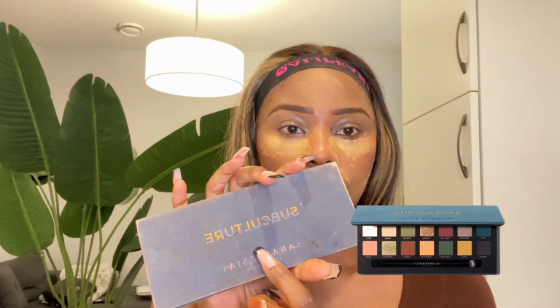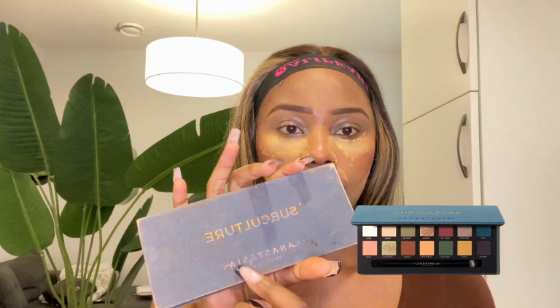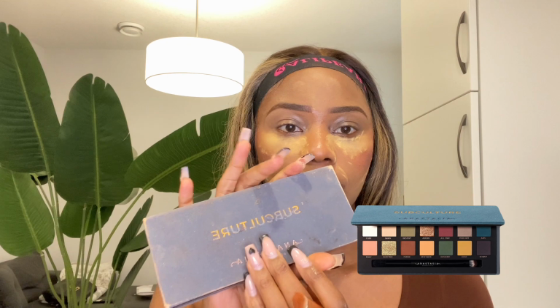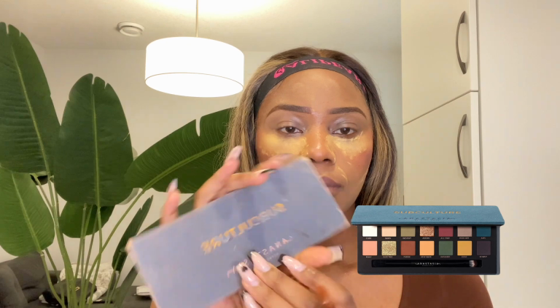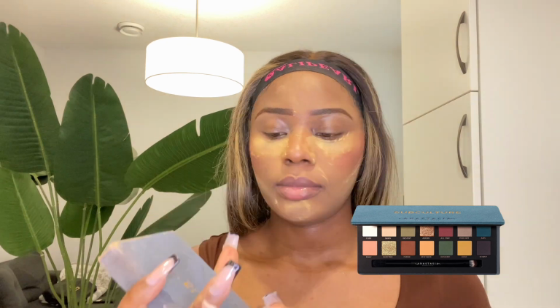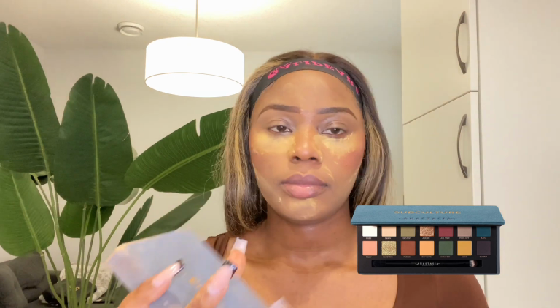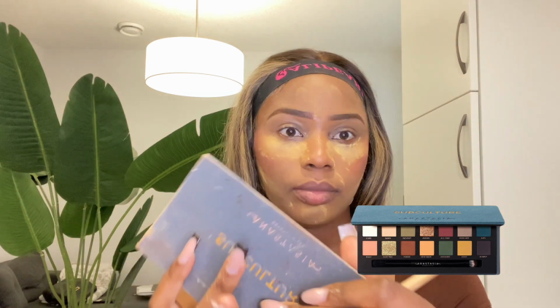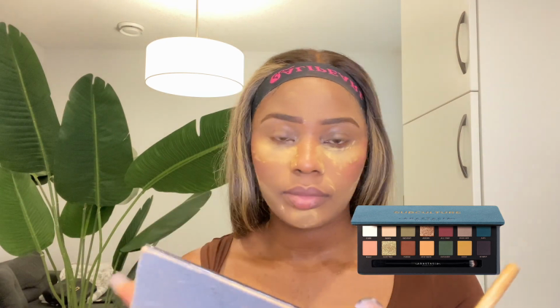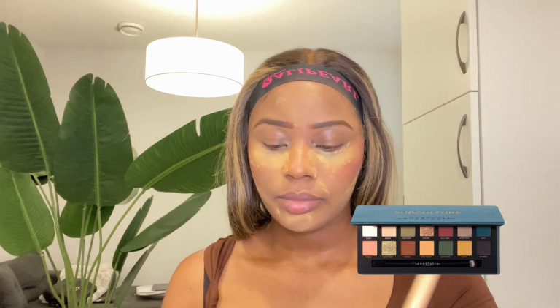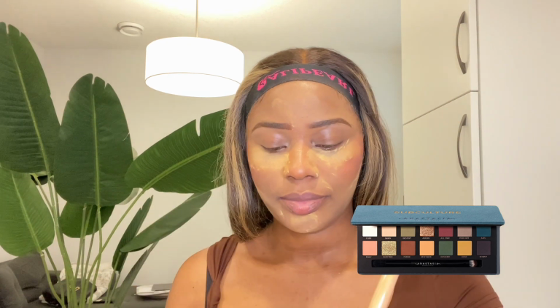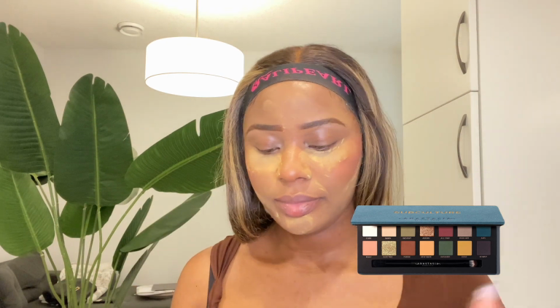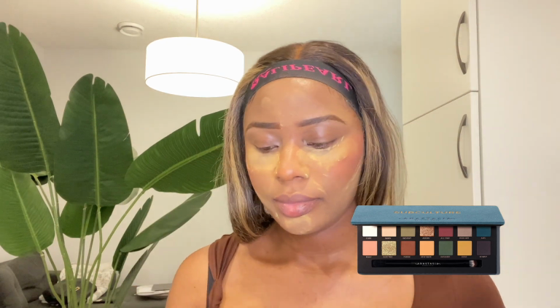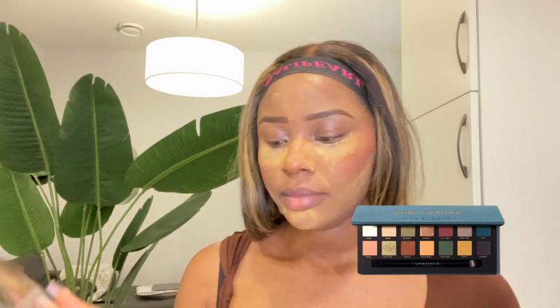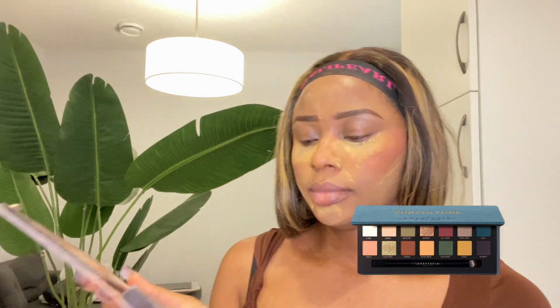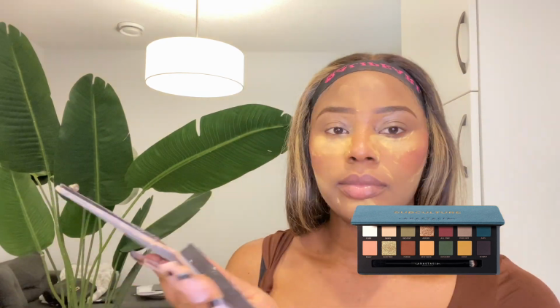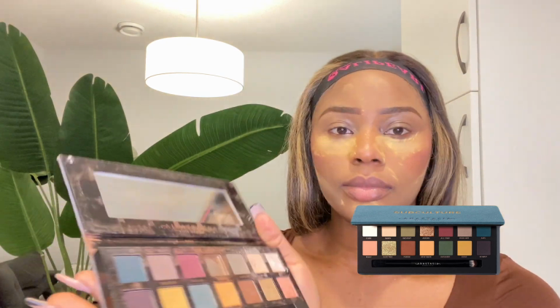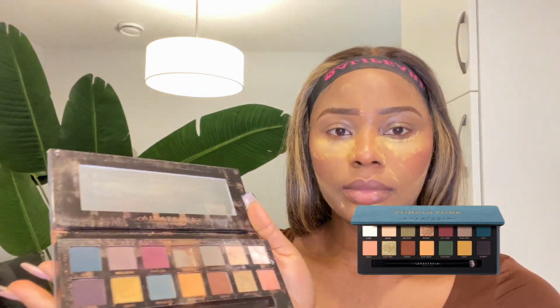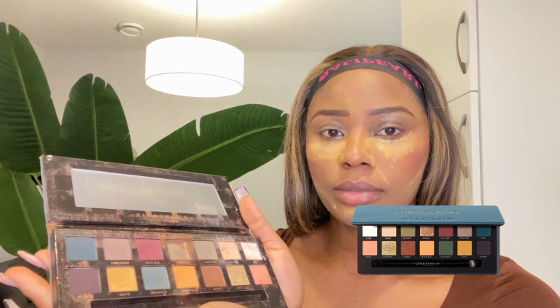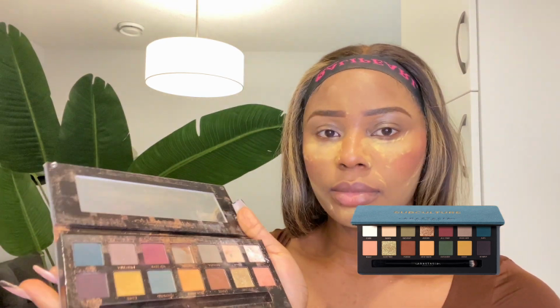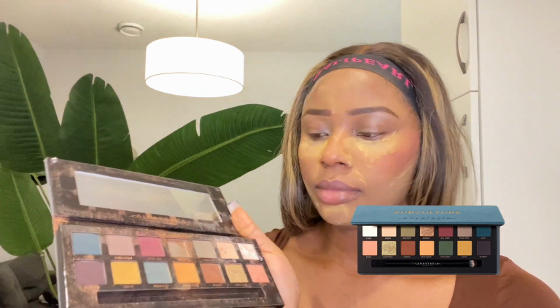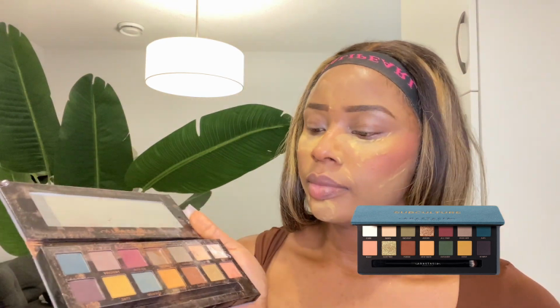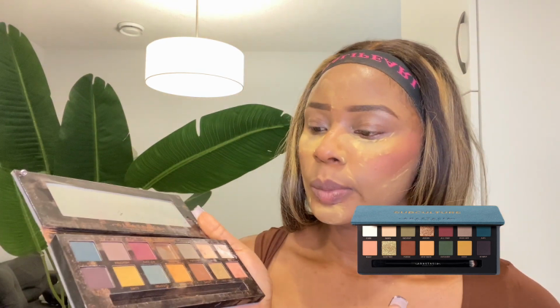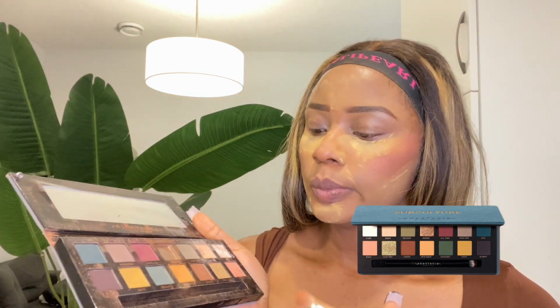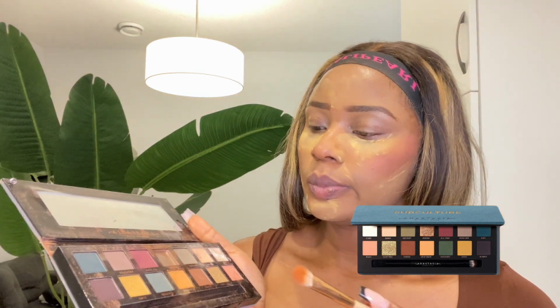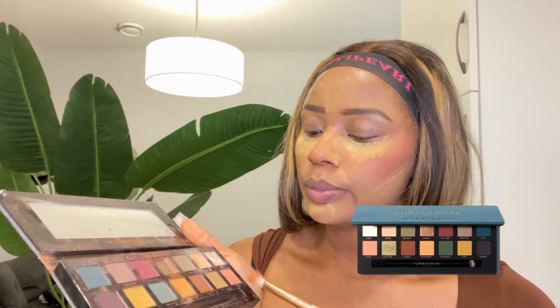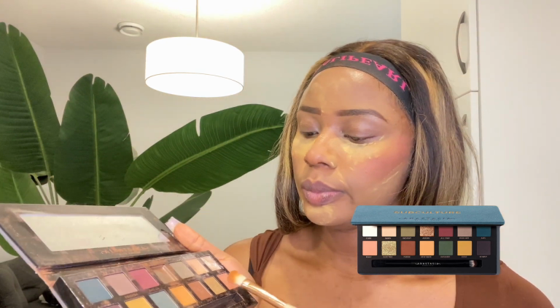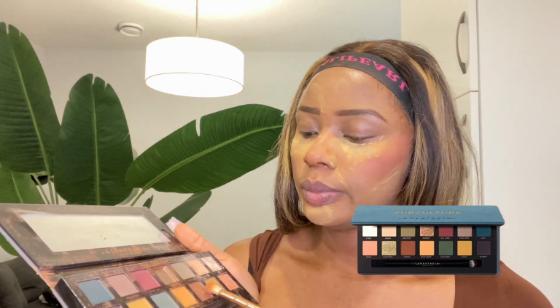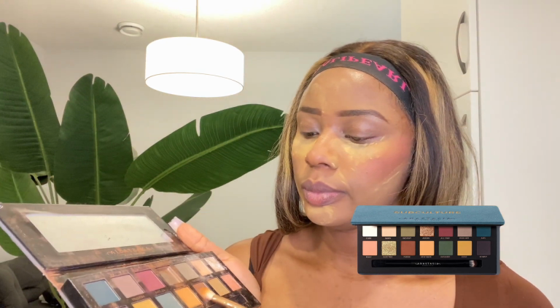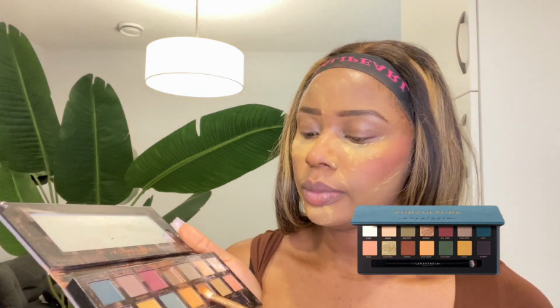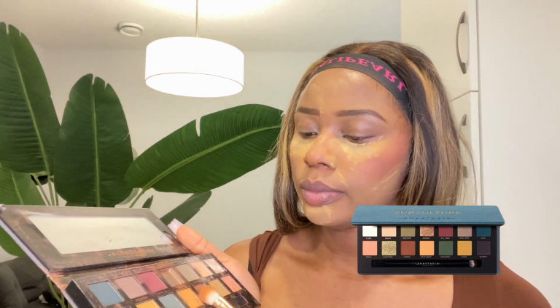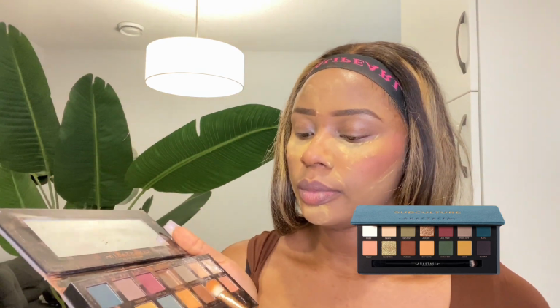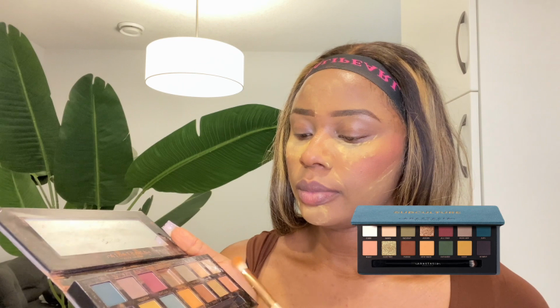So guys, for my eyeshadow I'm going to be using the Anastasia Beverly kit to put some eyeshadow on my eyes.